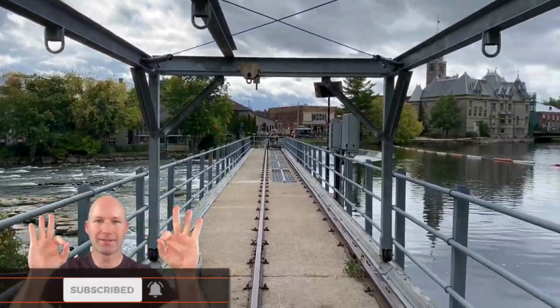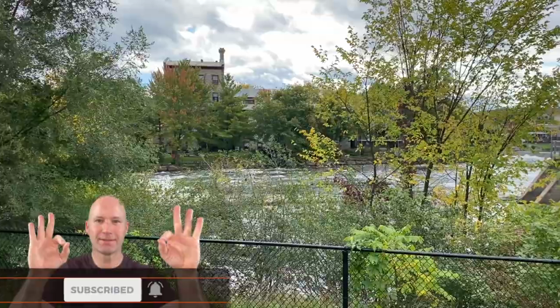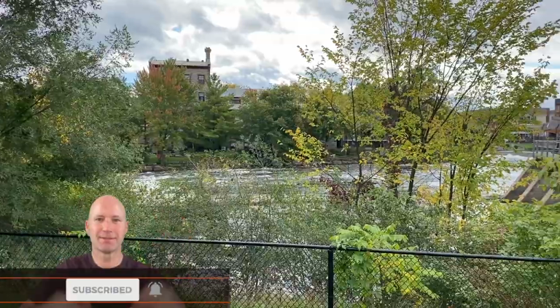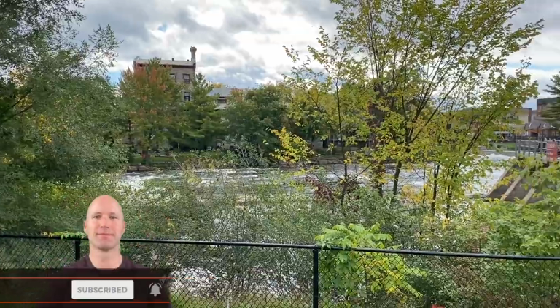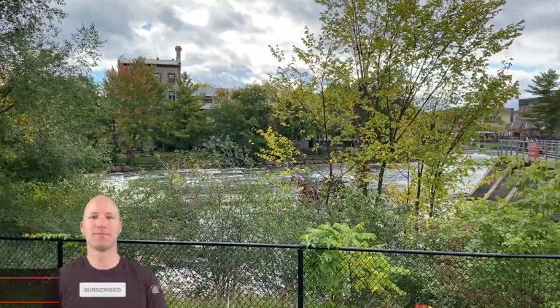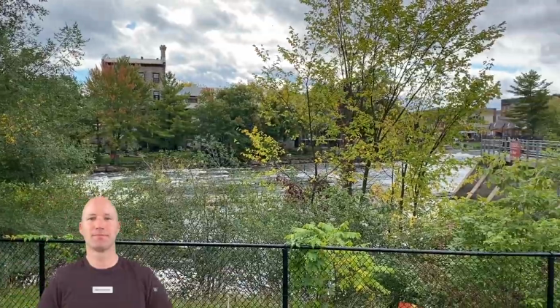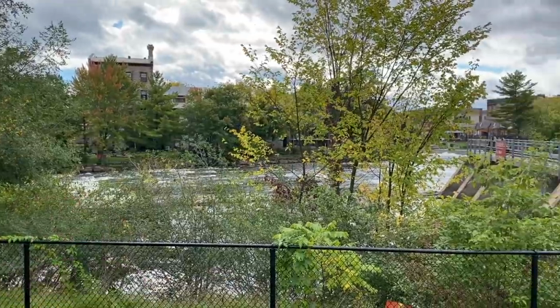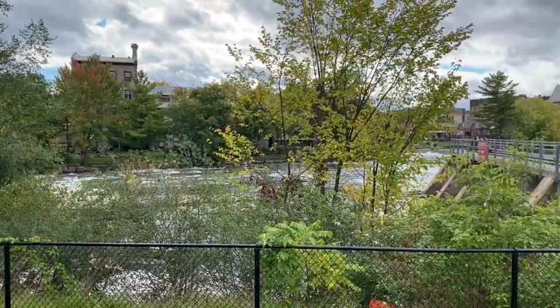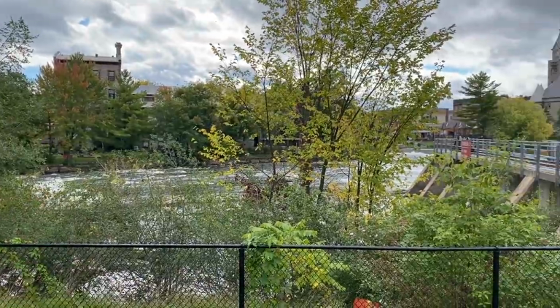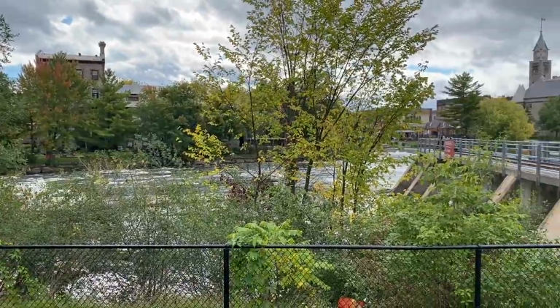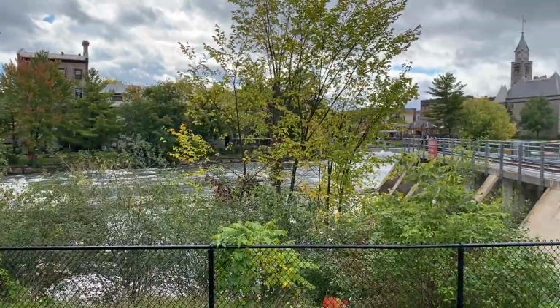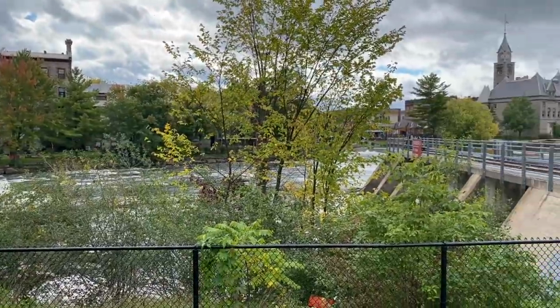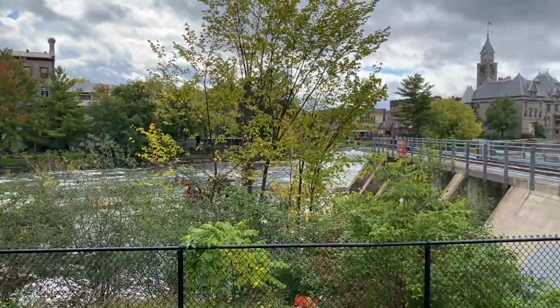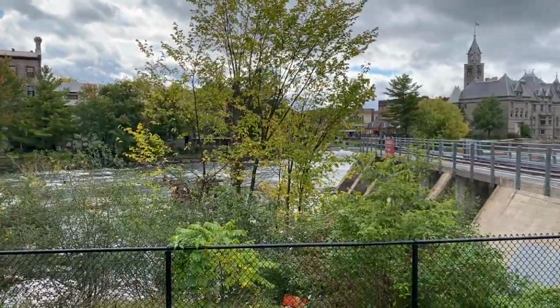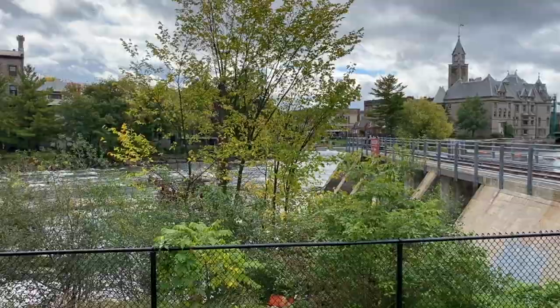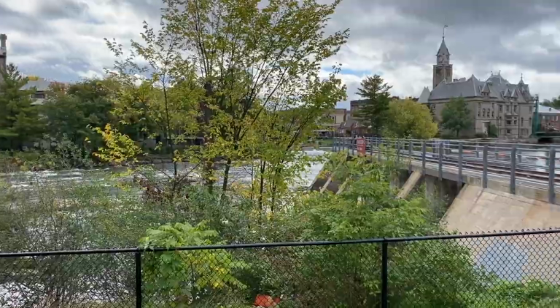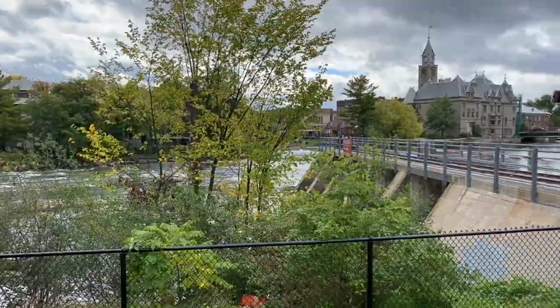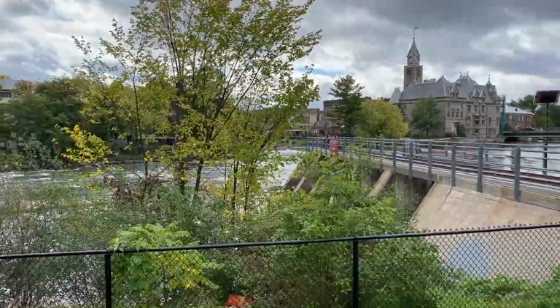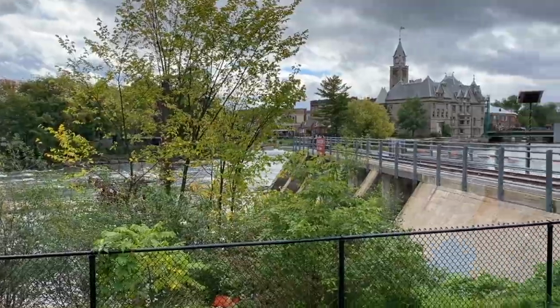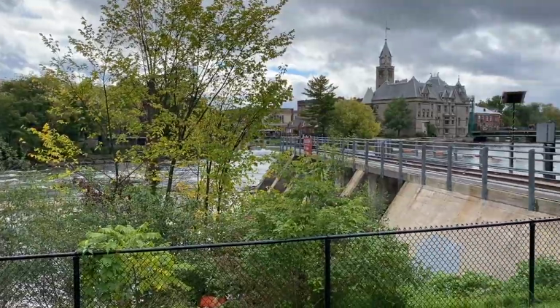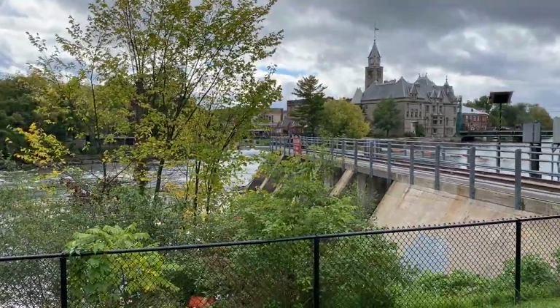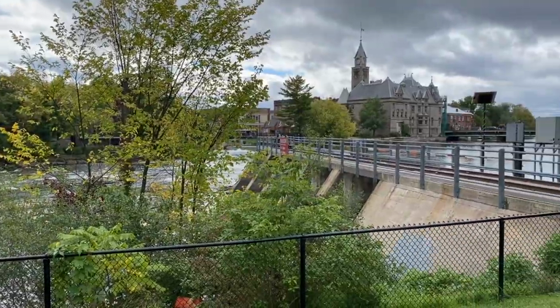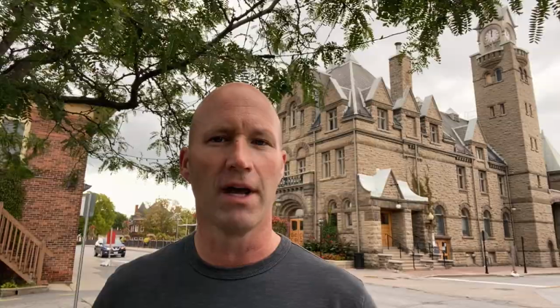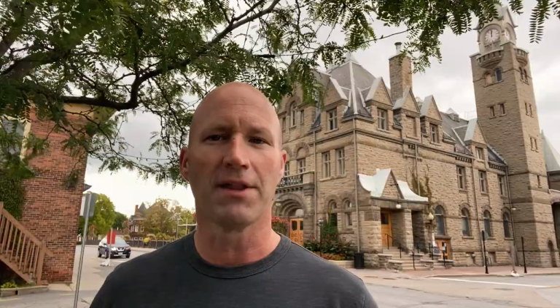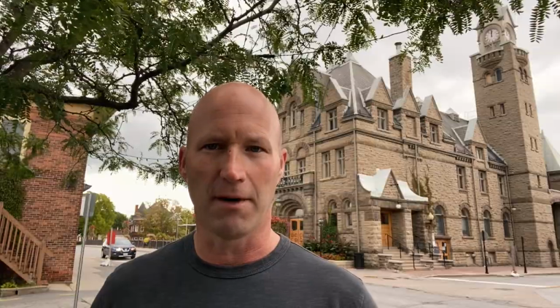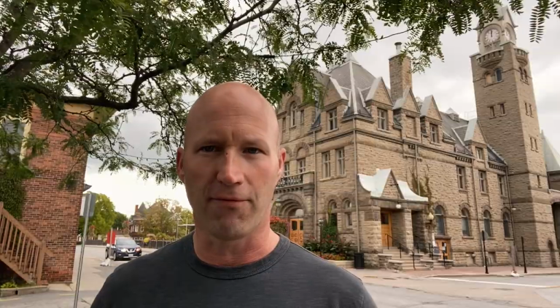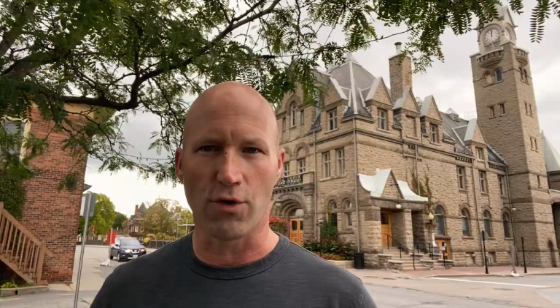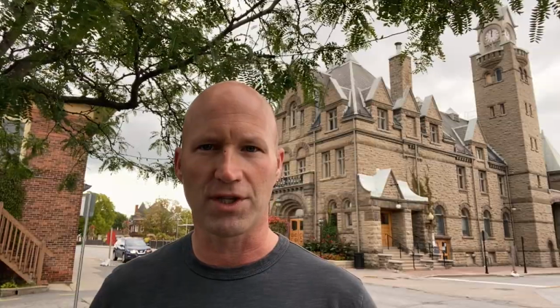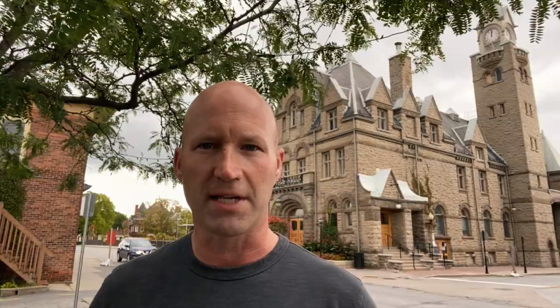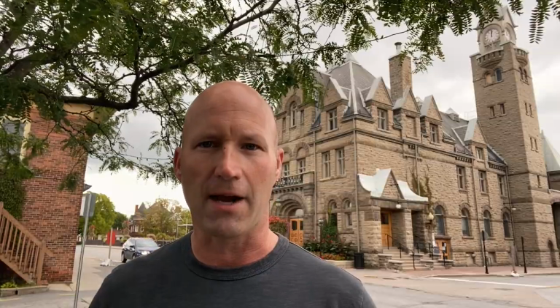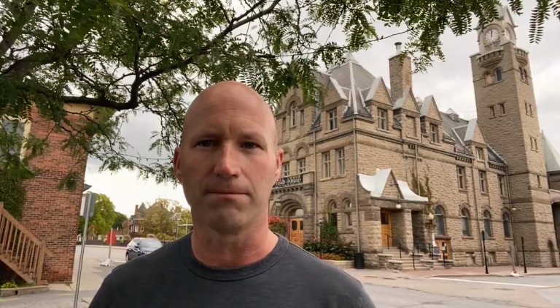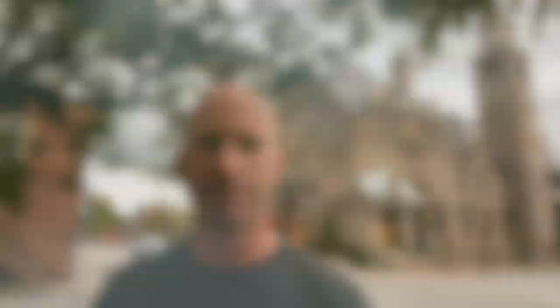Today, they offer bountiful natural areas and a great appreciation for the river that helped forge the town.